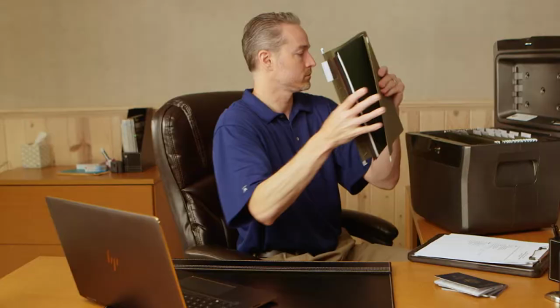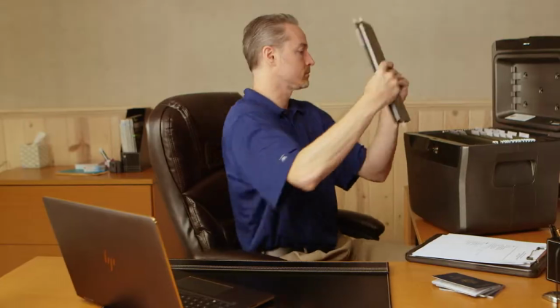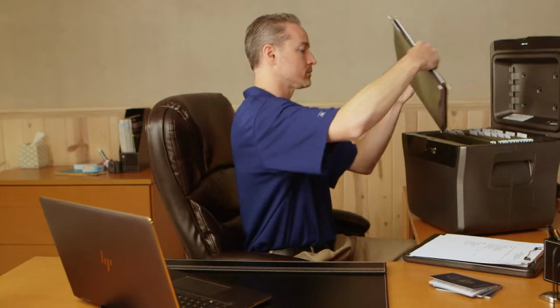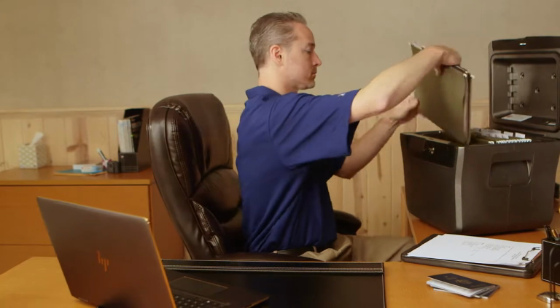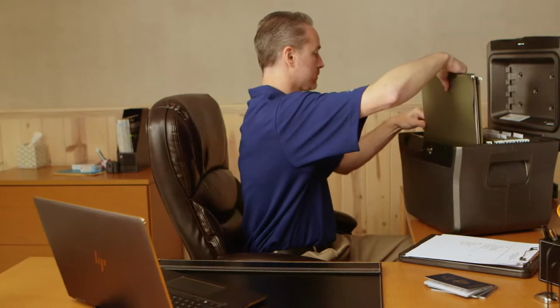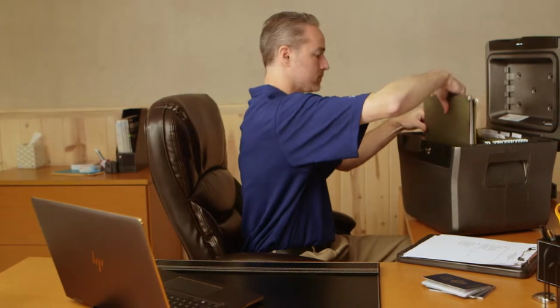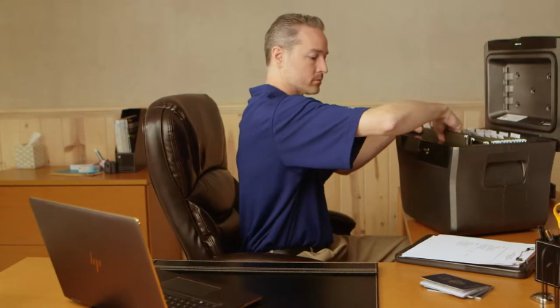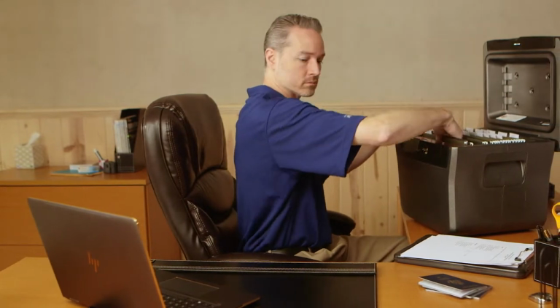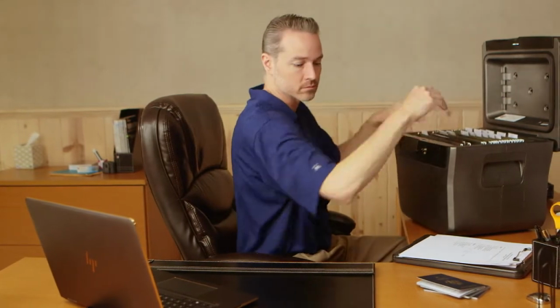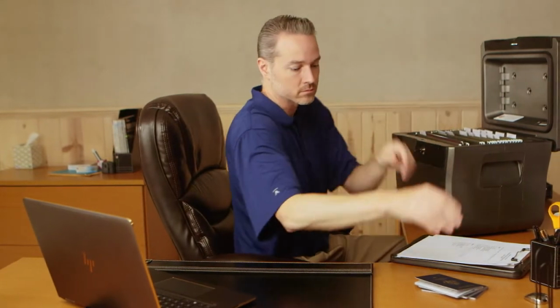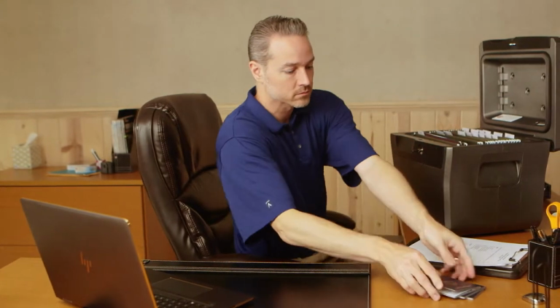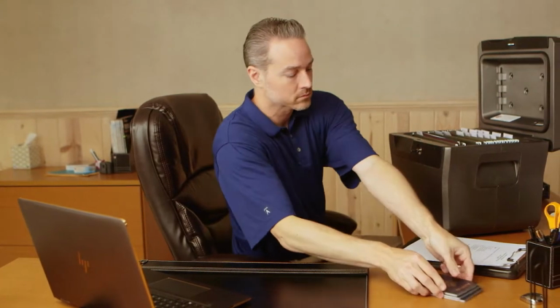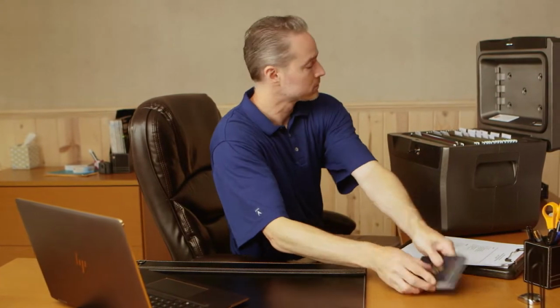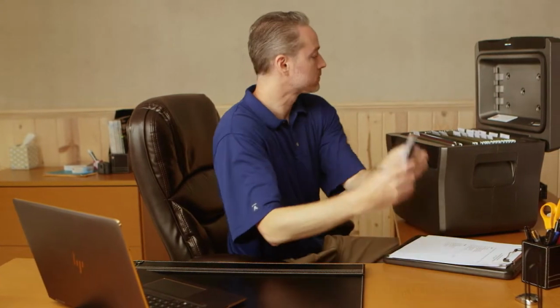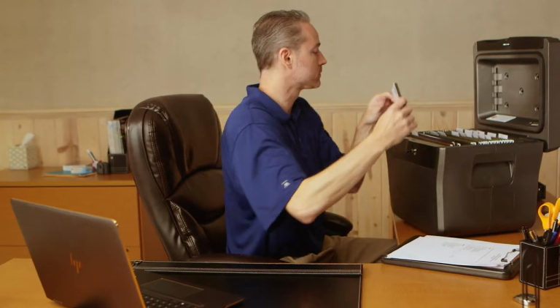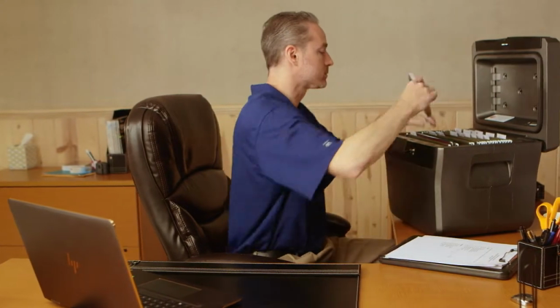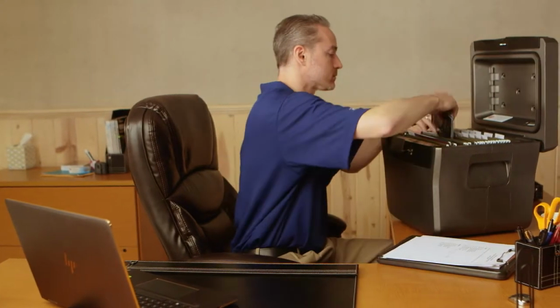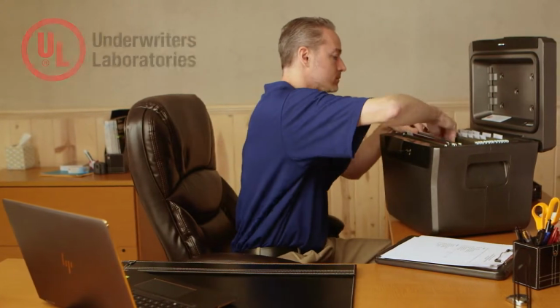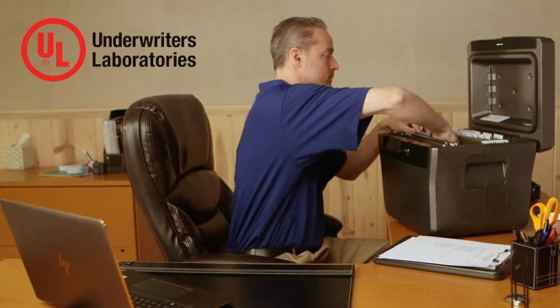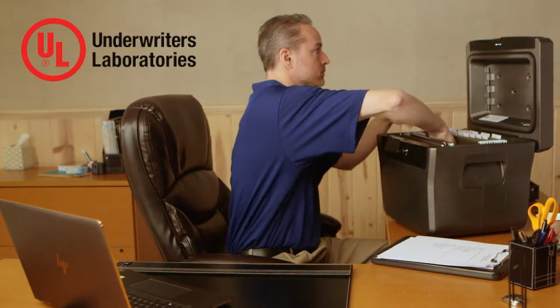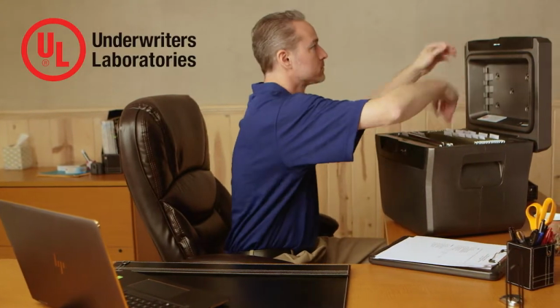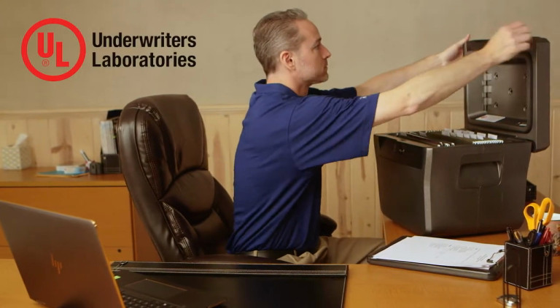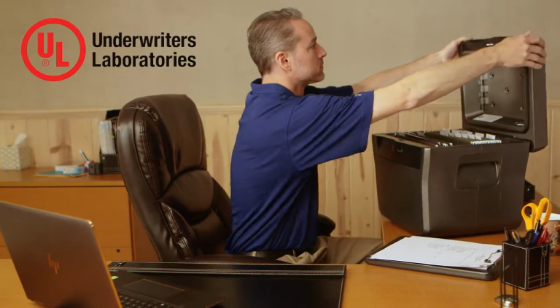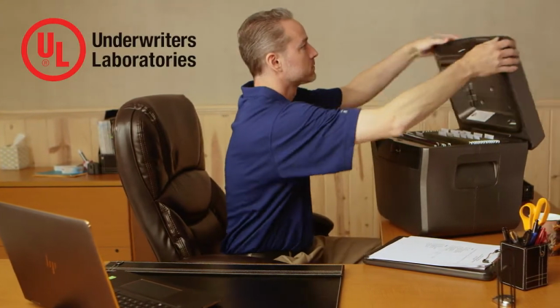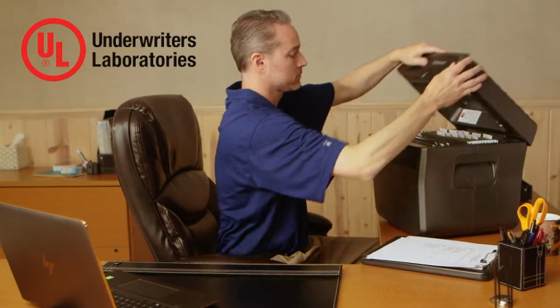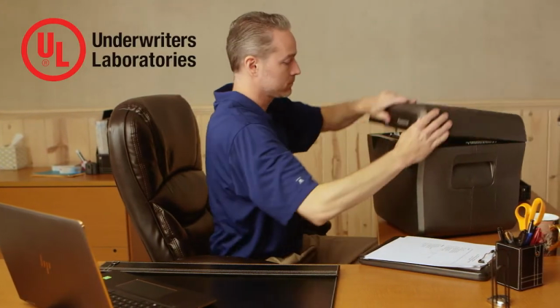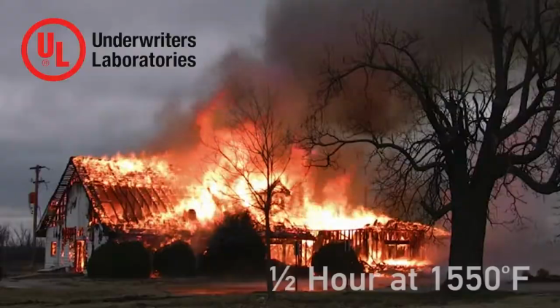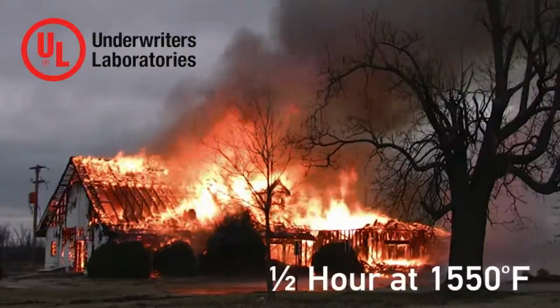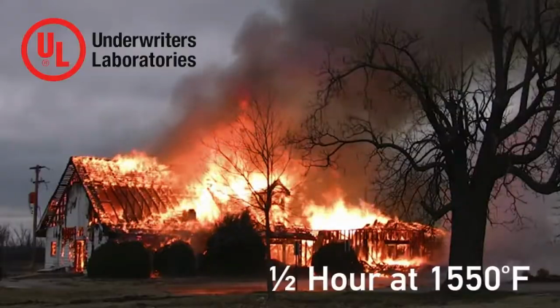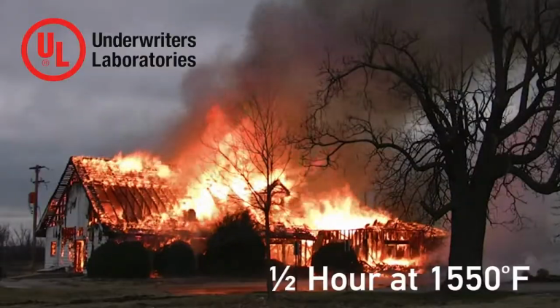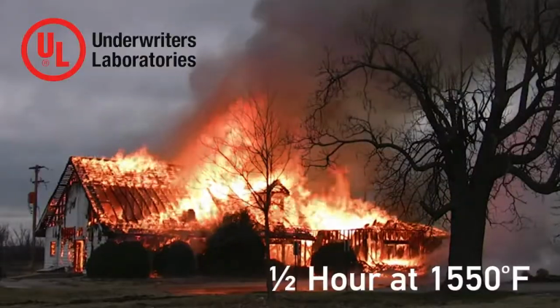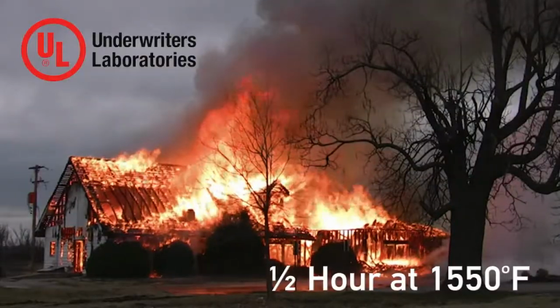CenturySafe products are designed, built, and tested to meet tough Underwriters Laboratory standards for a half hour of fire exposure.